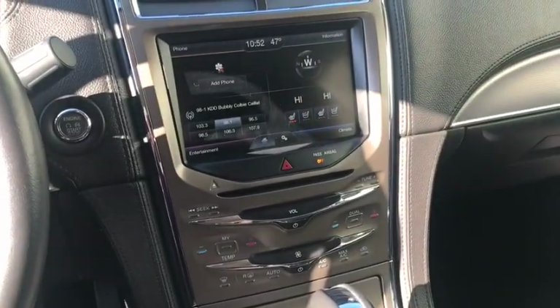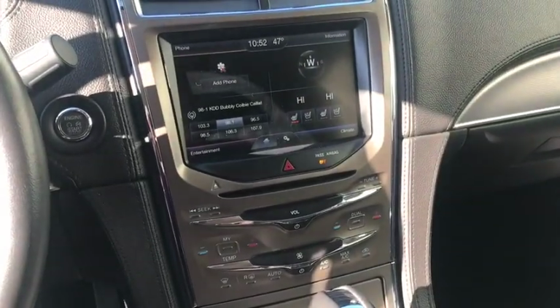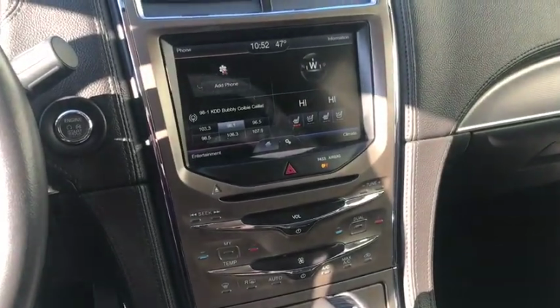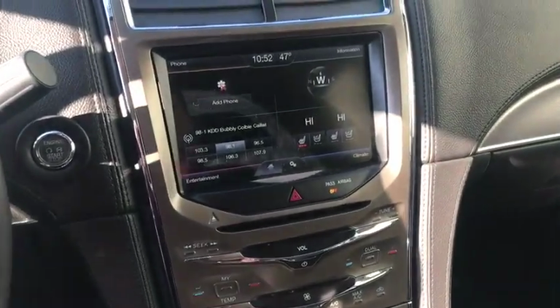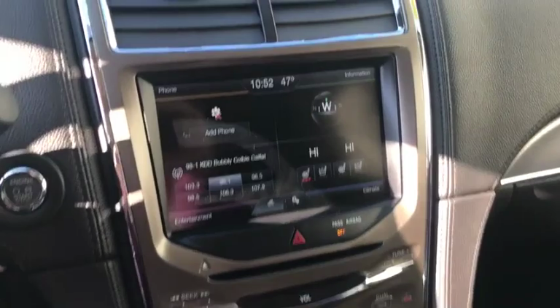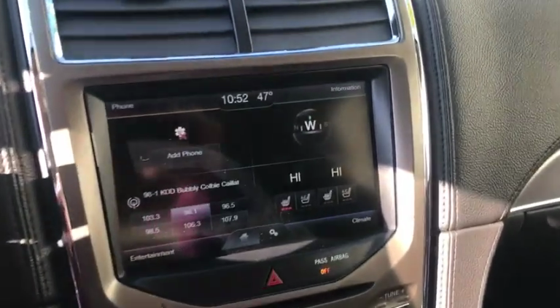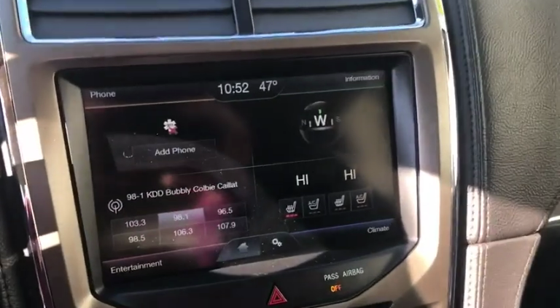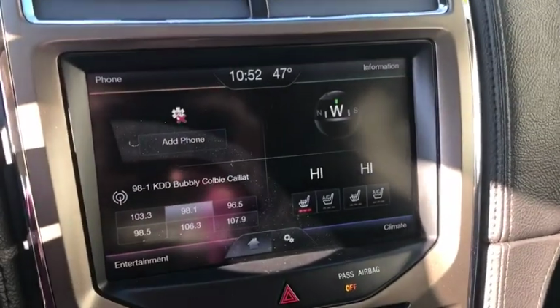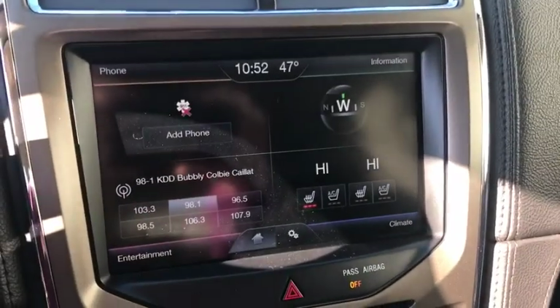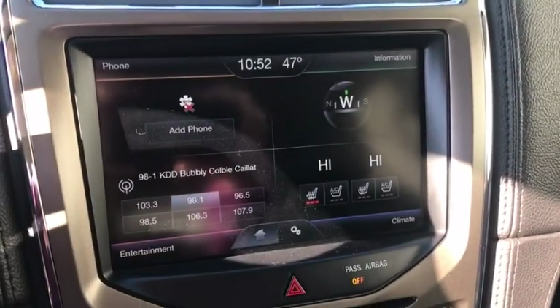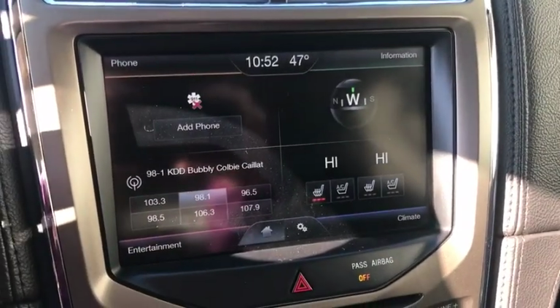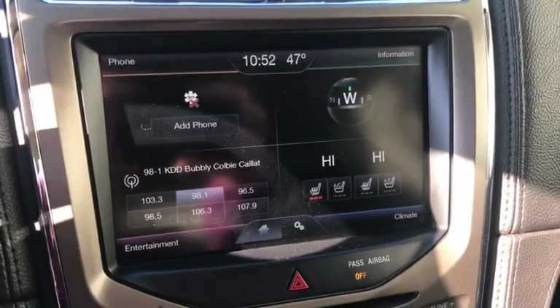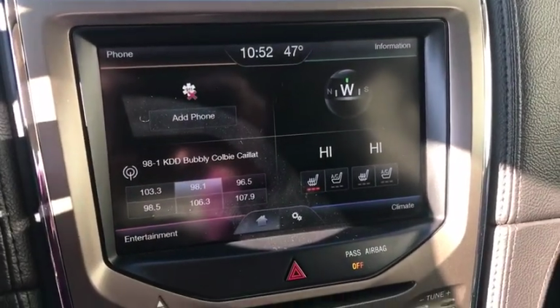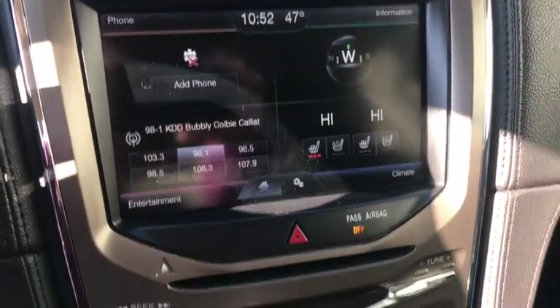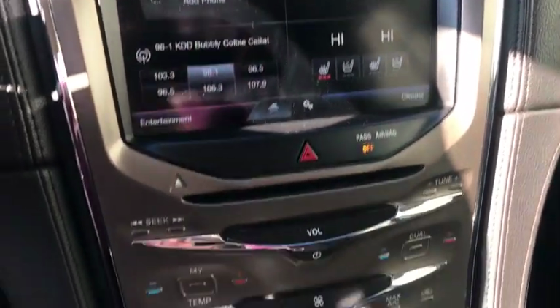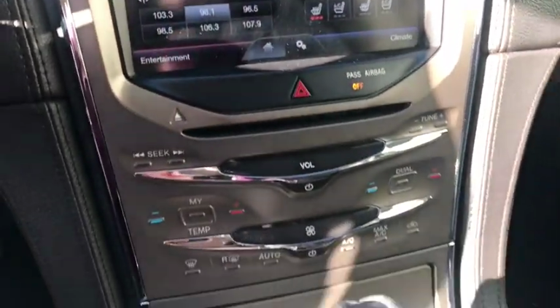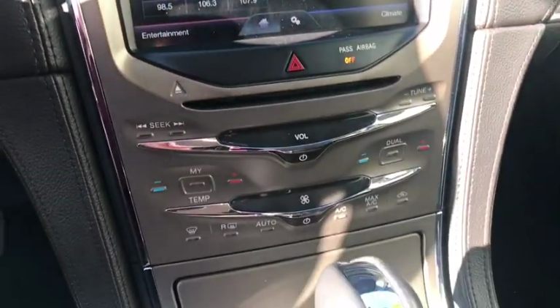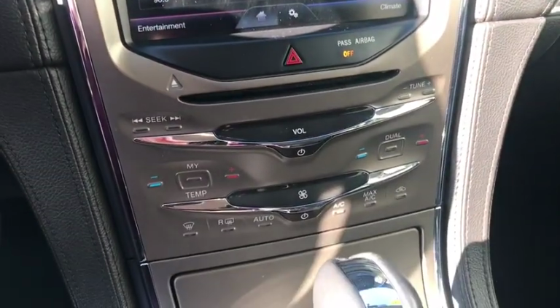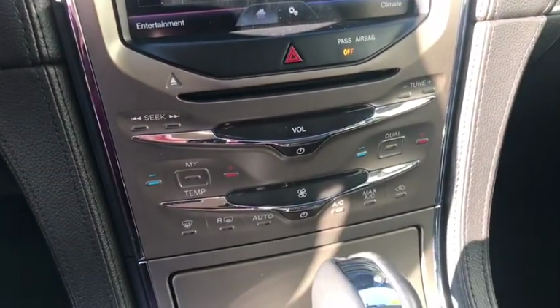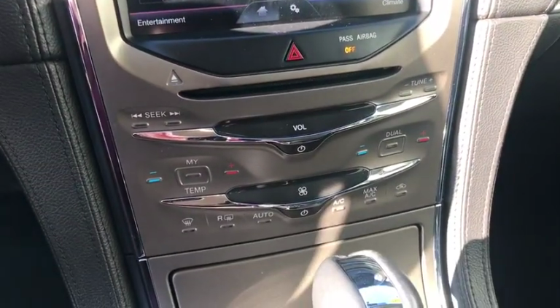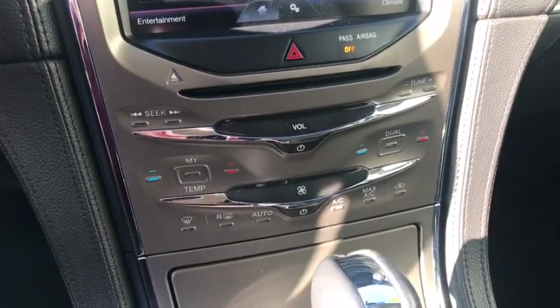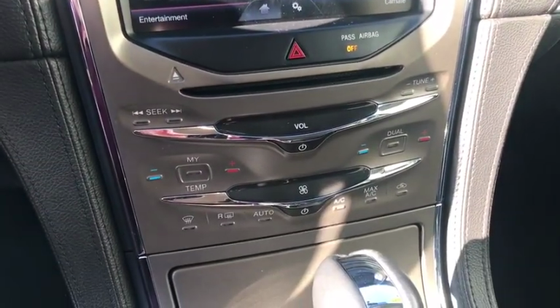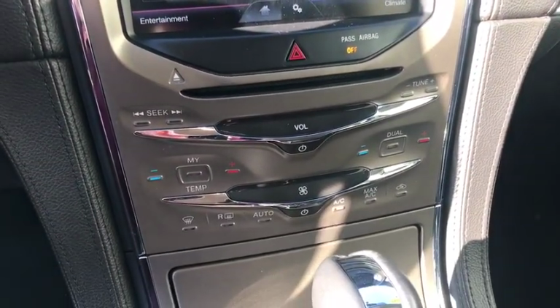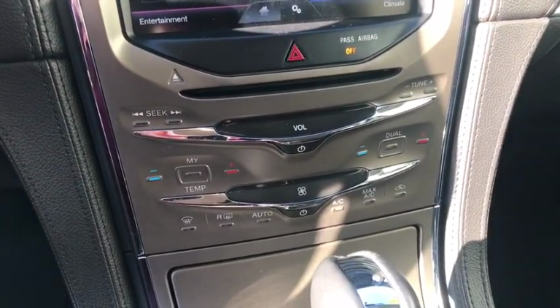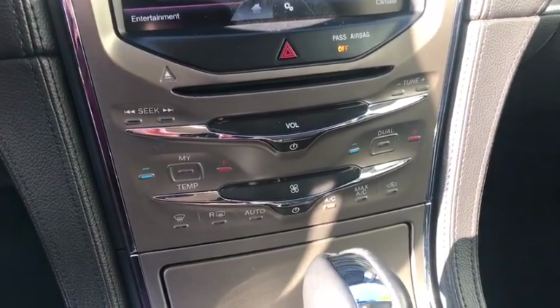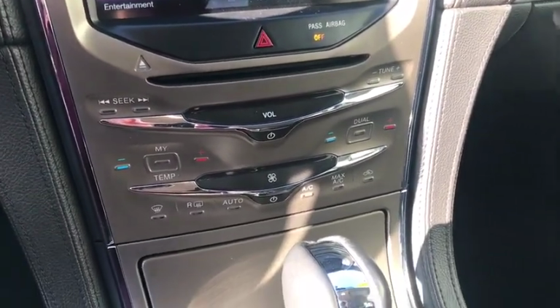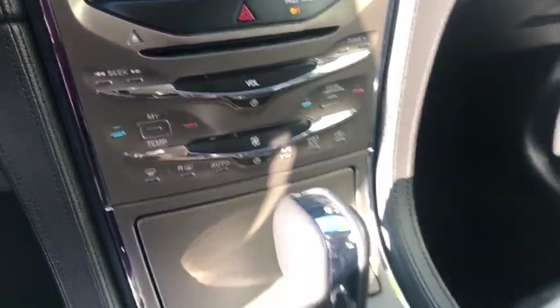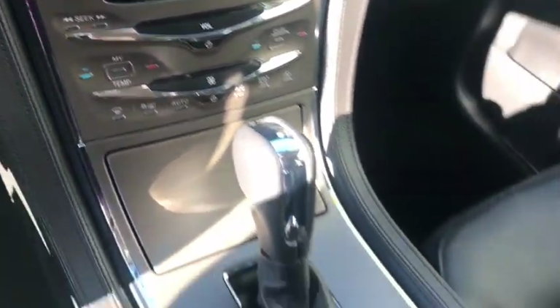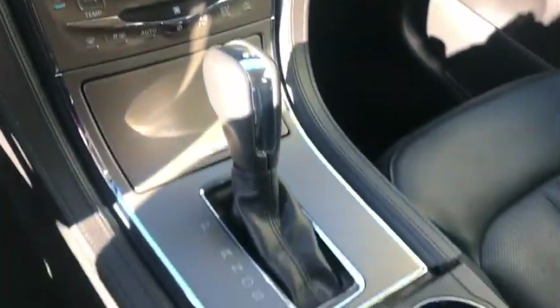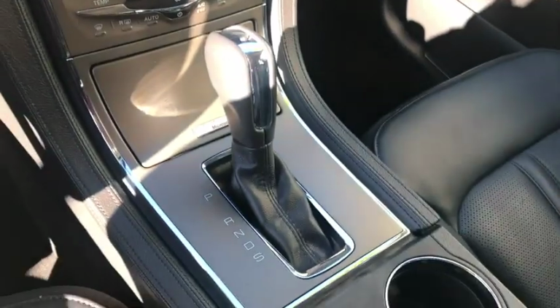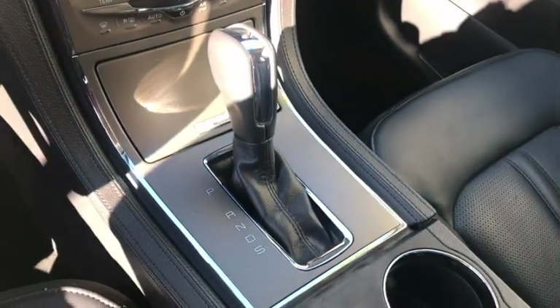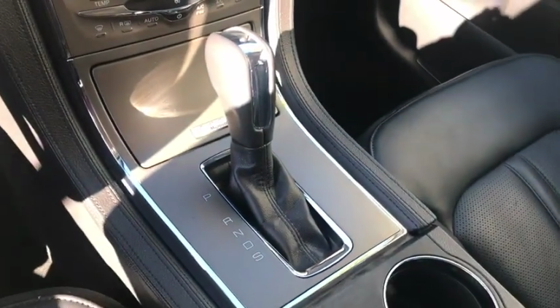This vehicle has less than 55,000 miles. Here are some of this vehicle's great options: power lift gate,